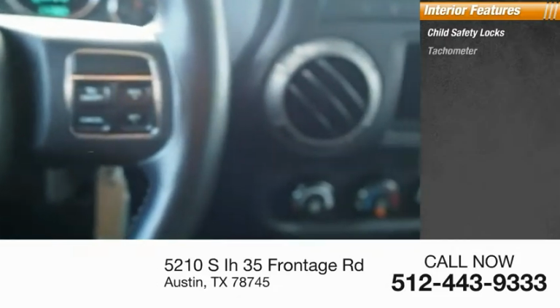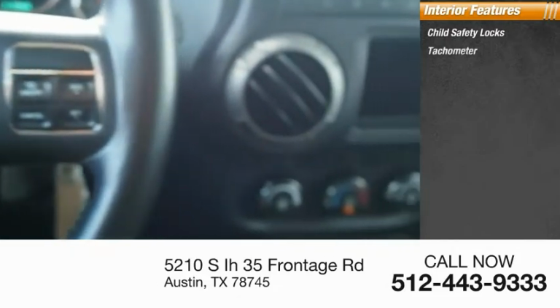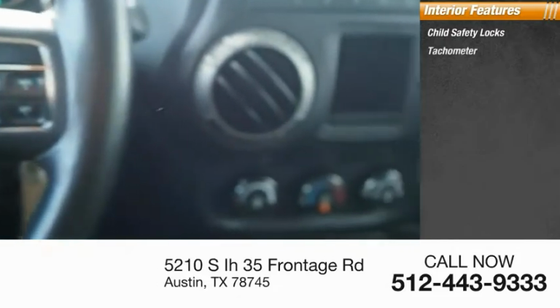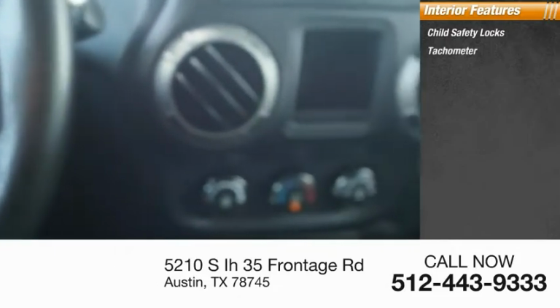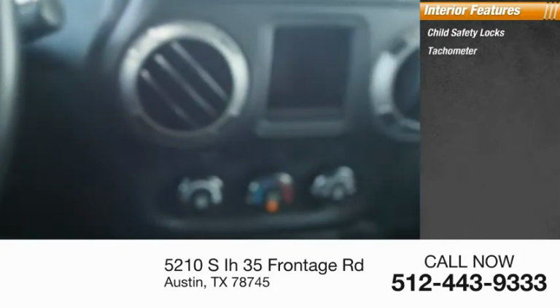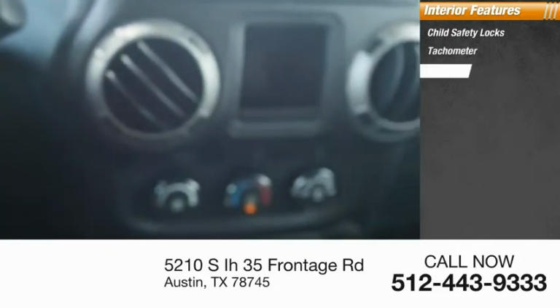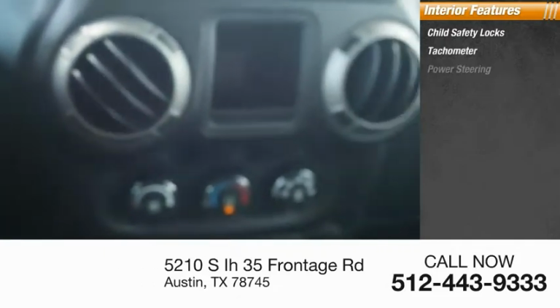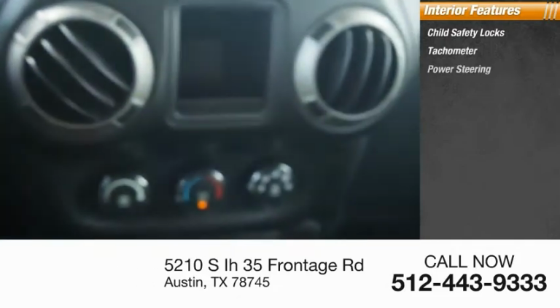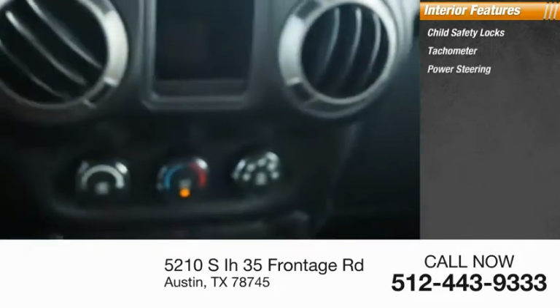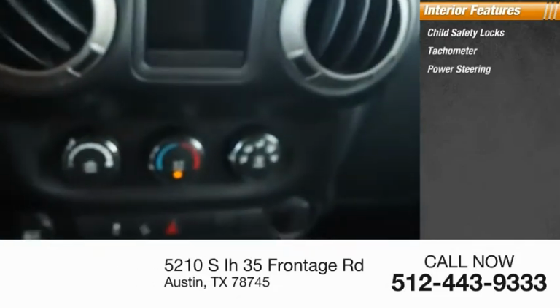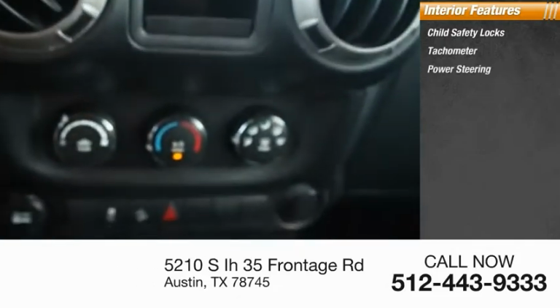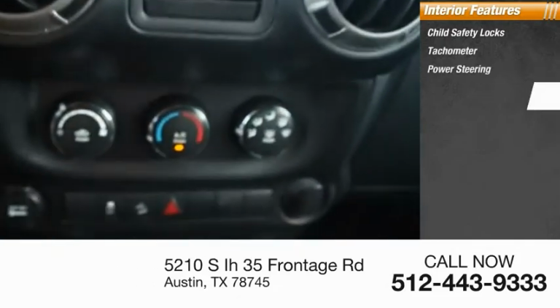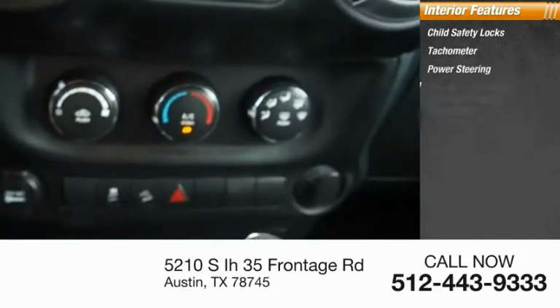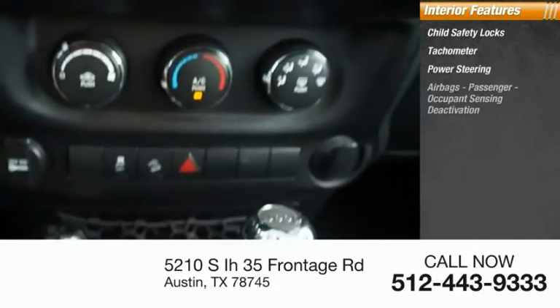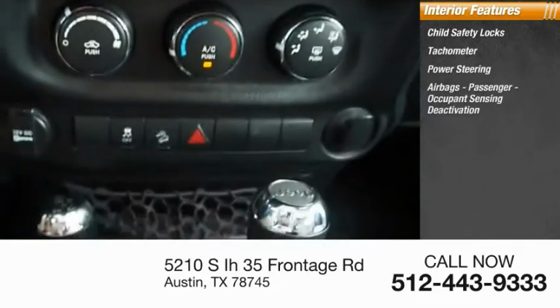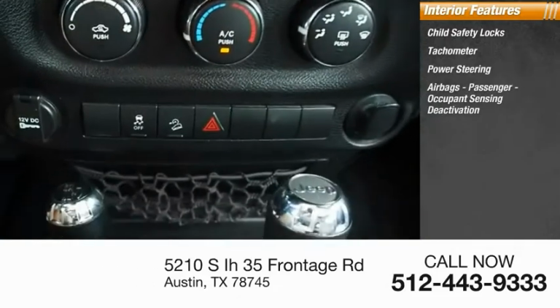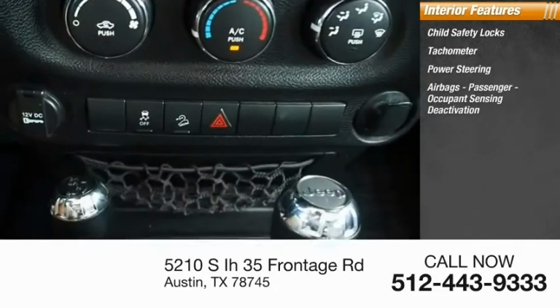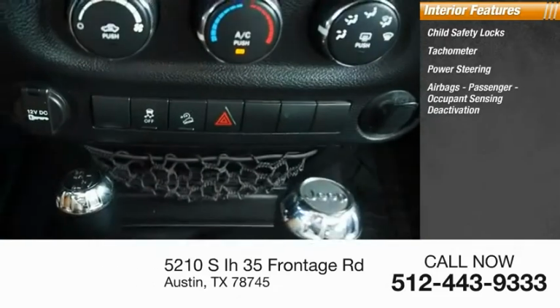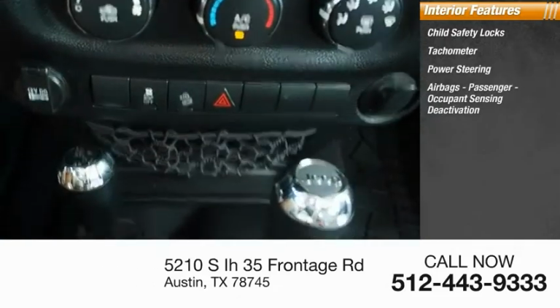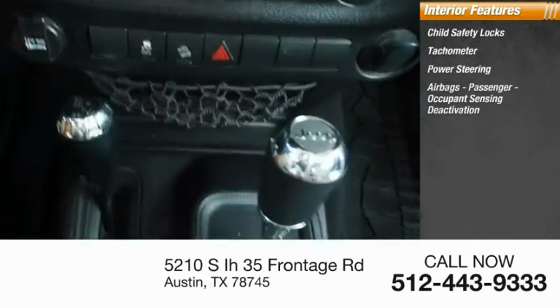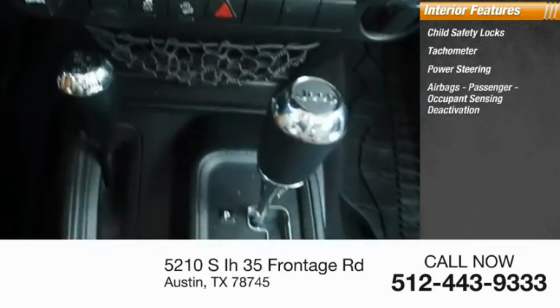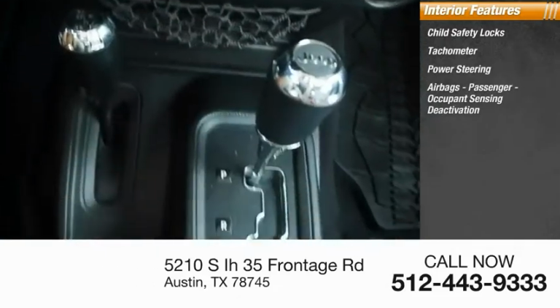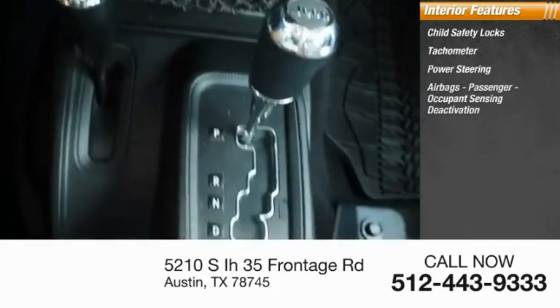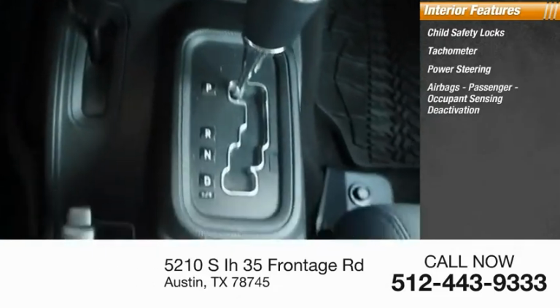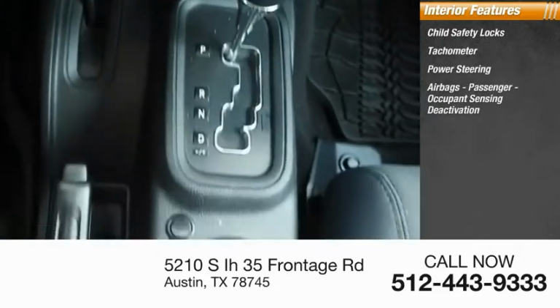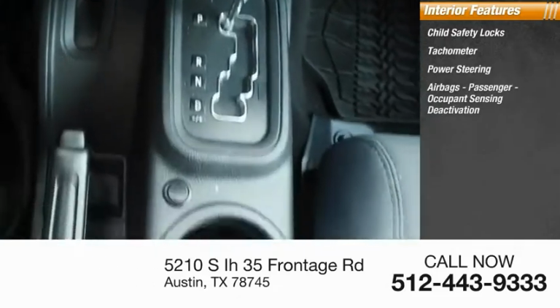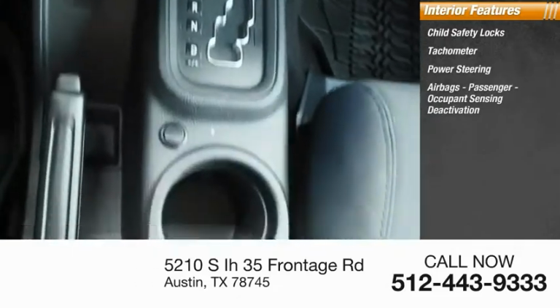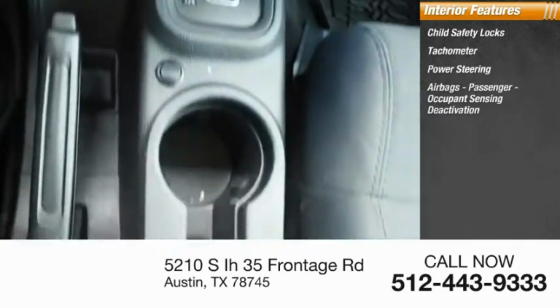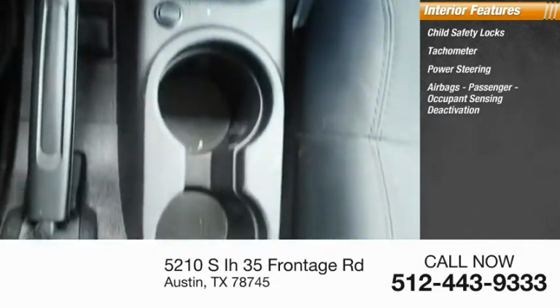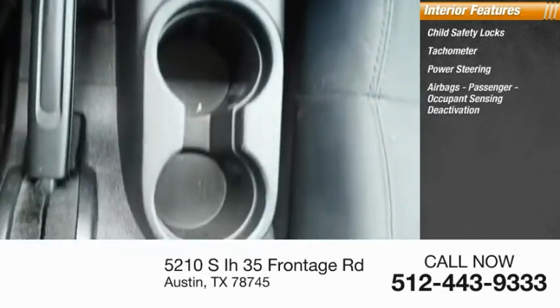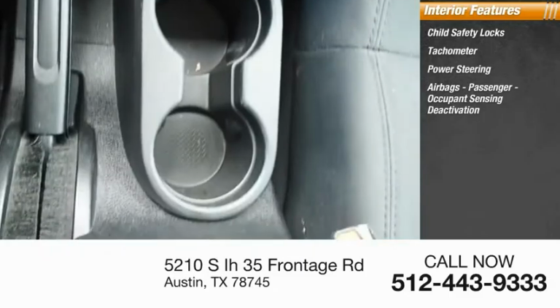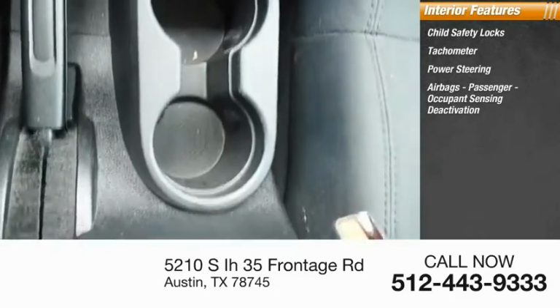Inside you'll find child safety locks, tachometer, power steering, airbags, passenger occupant sensing deactivation.